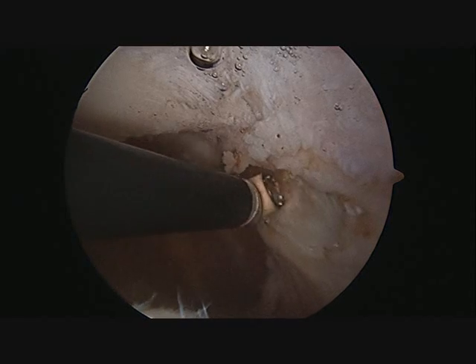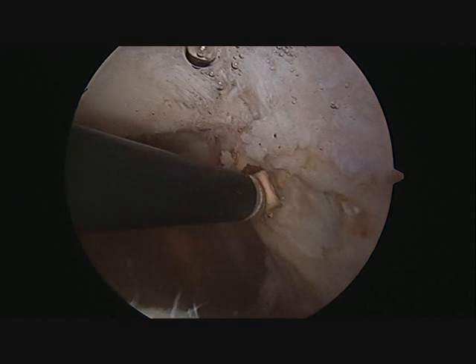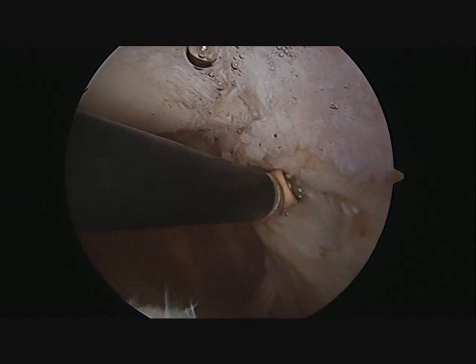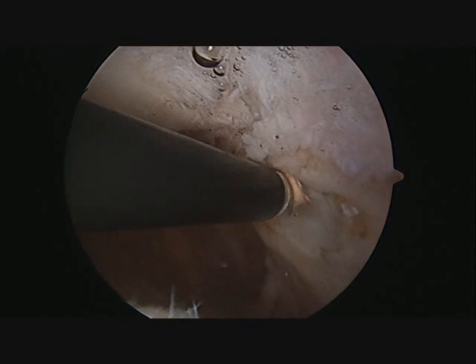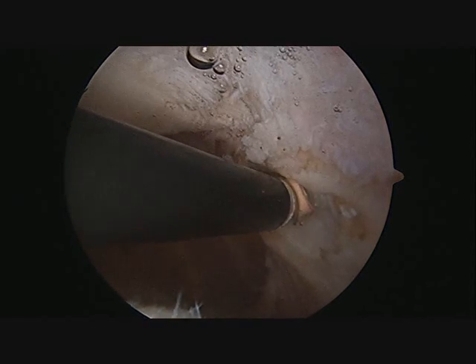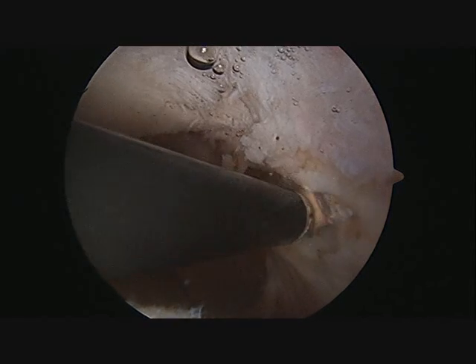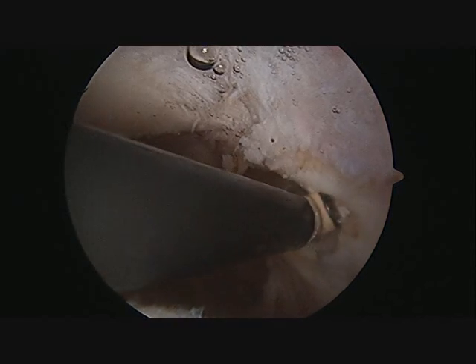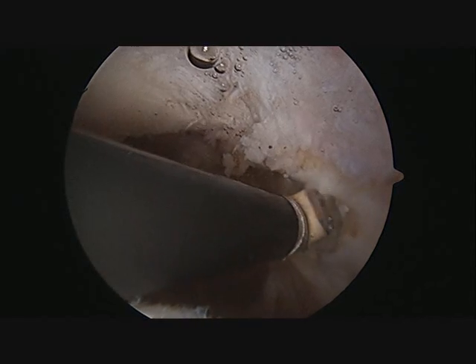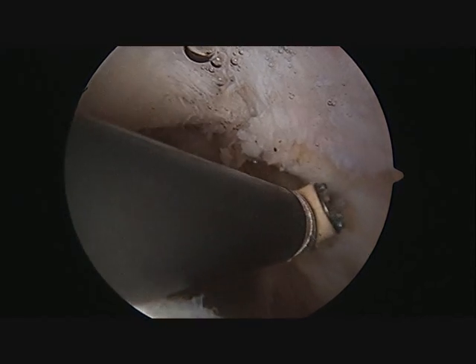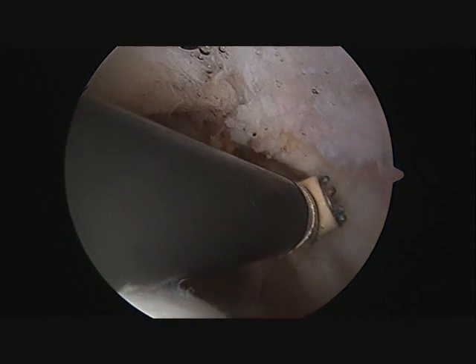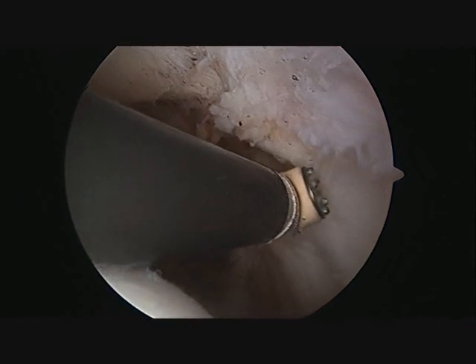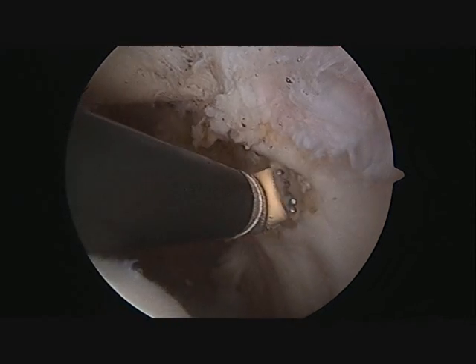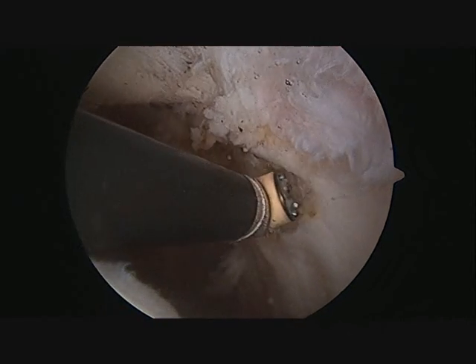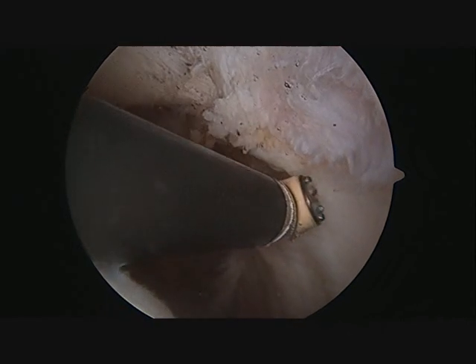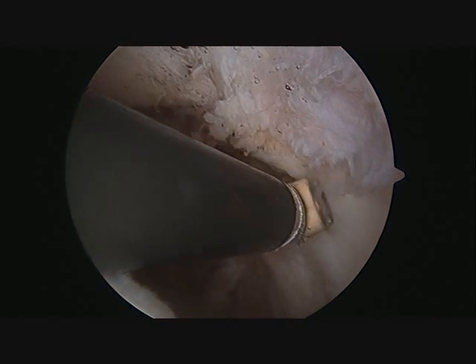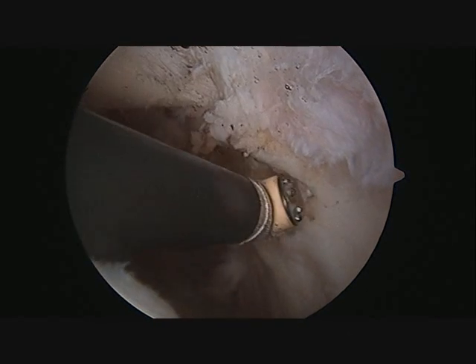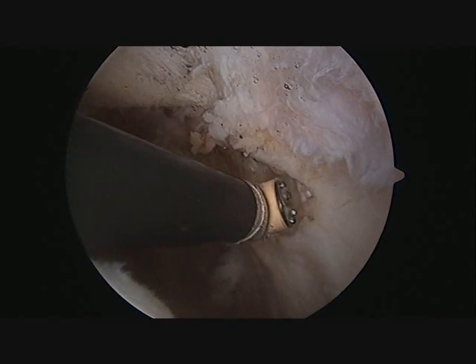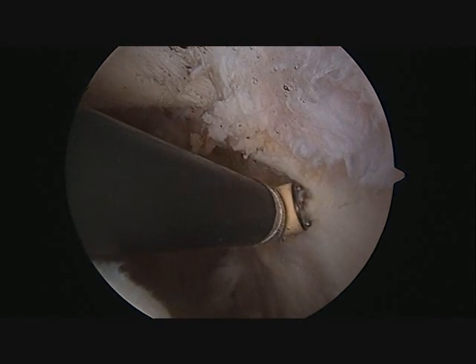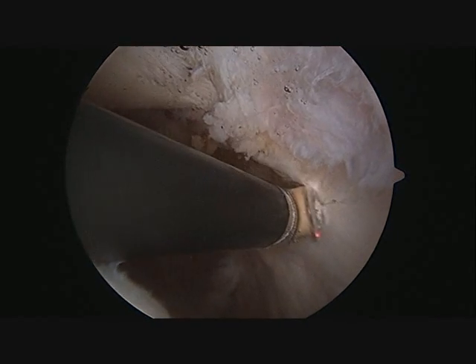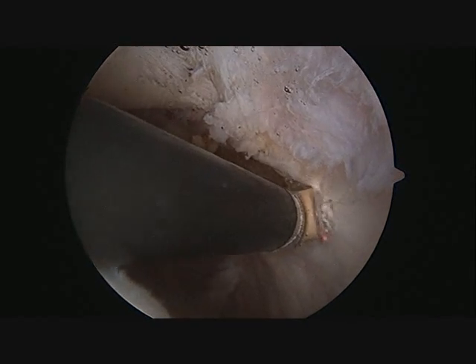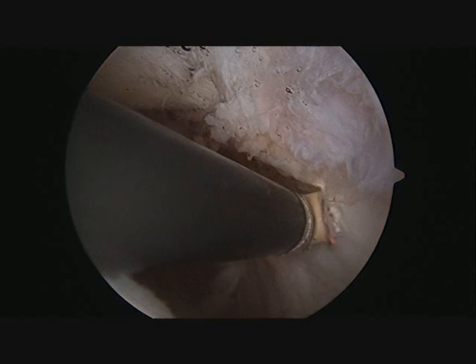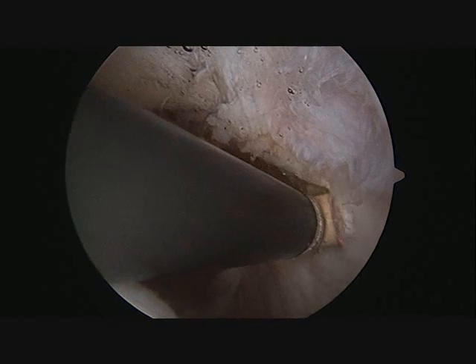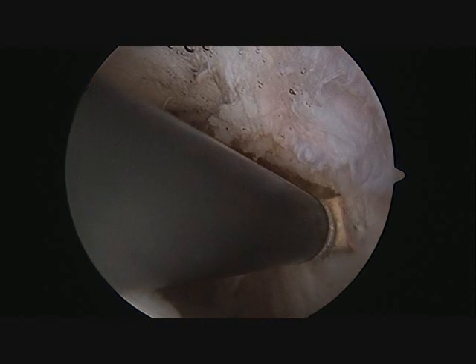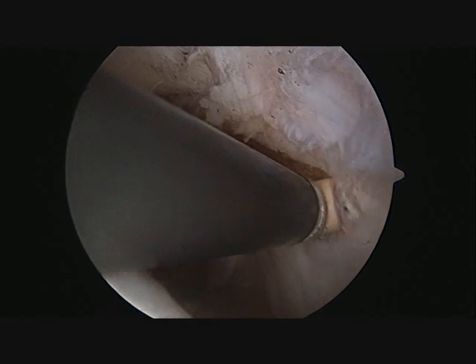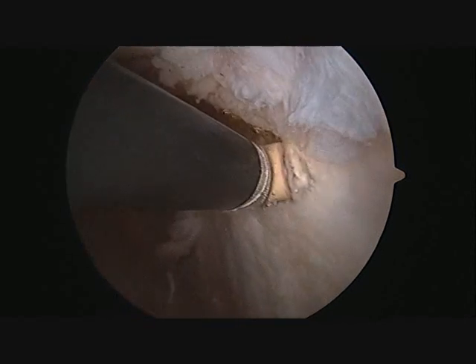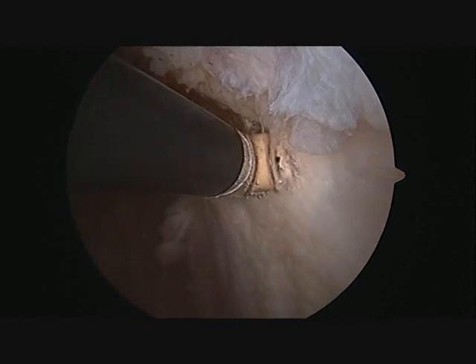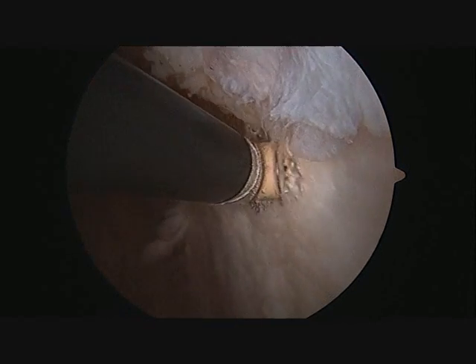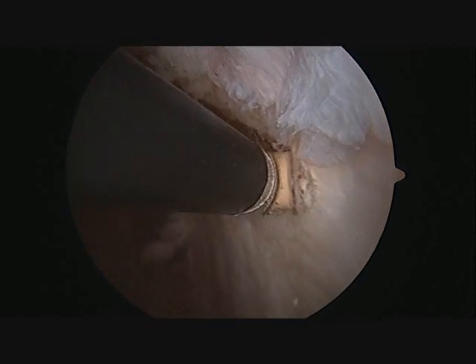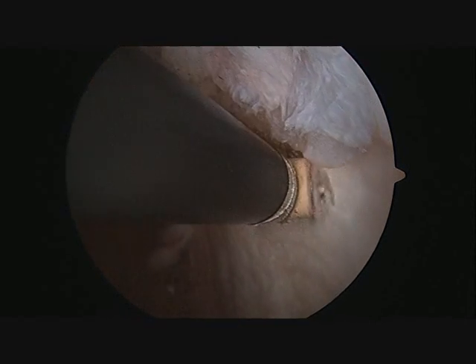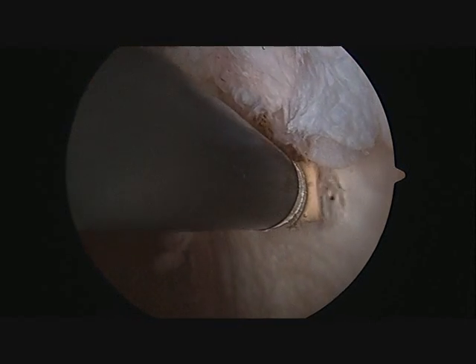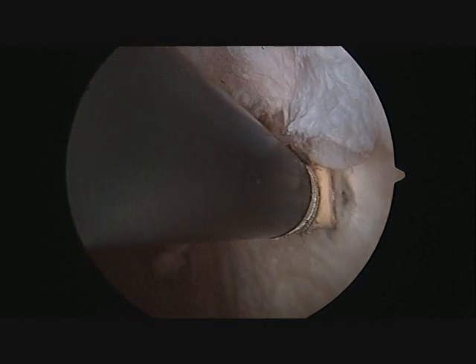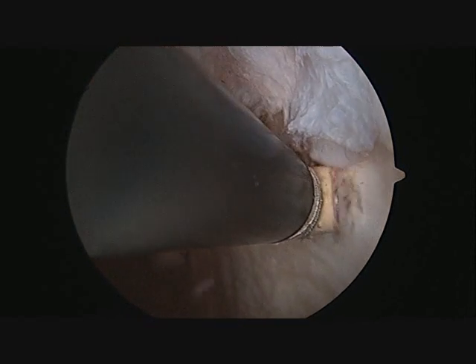In this situation, the retinaculum is too tight and can be released. Once it is released, the kneecap can glide smoothly through the center of the knee.